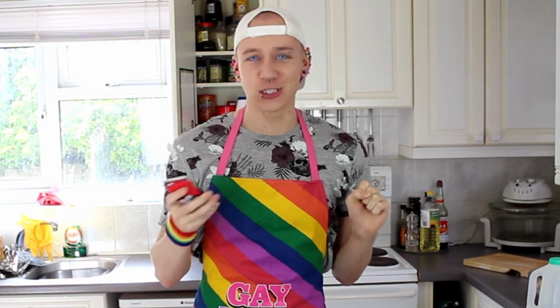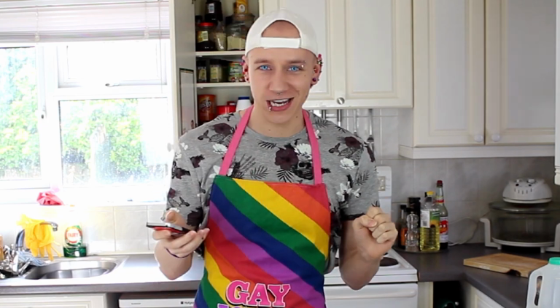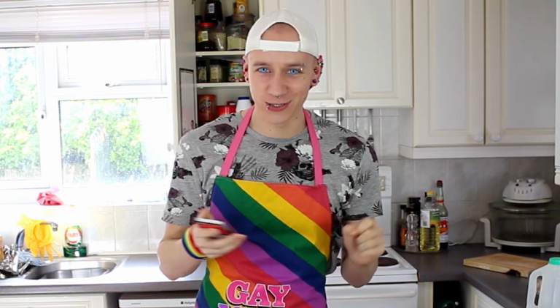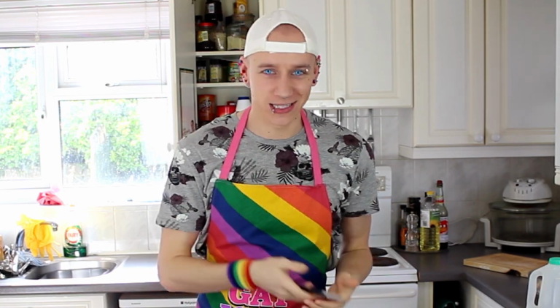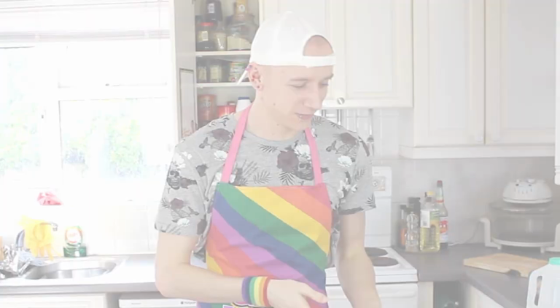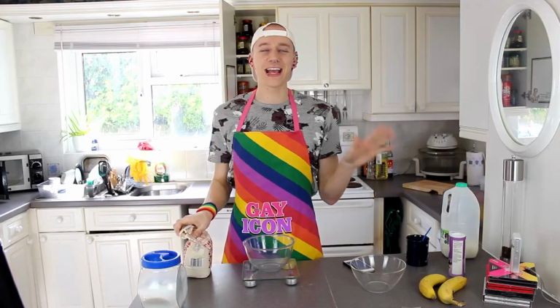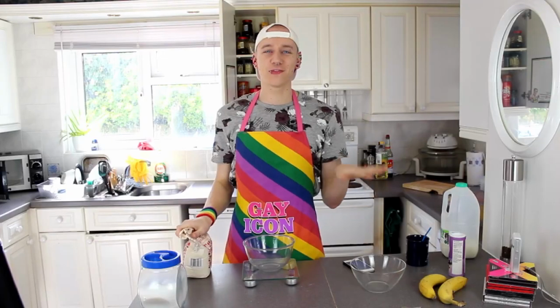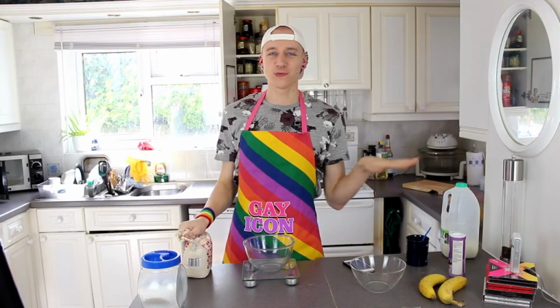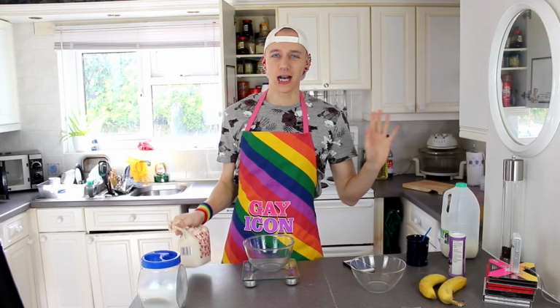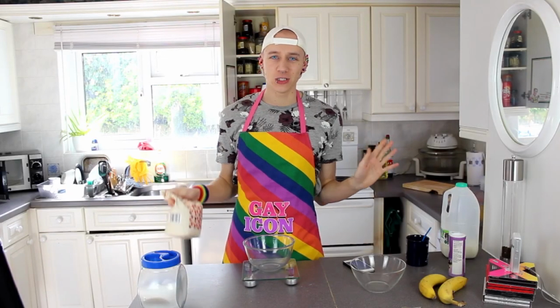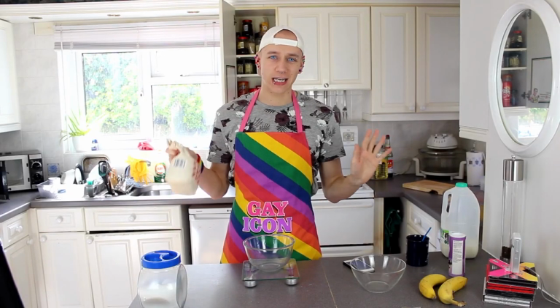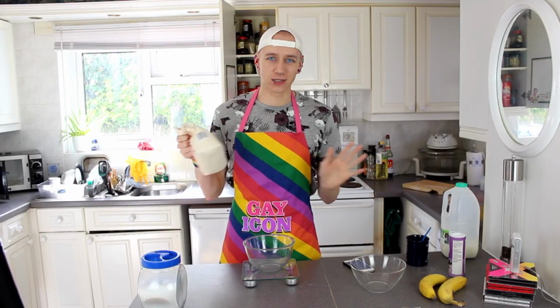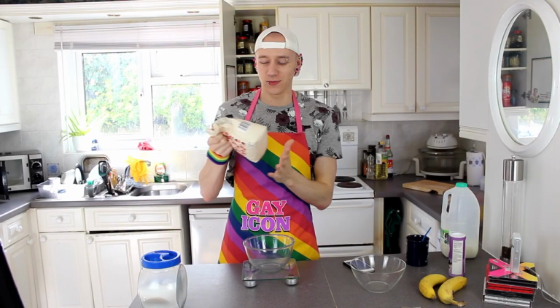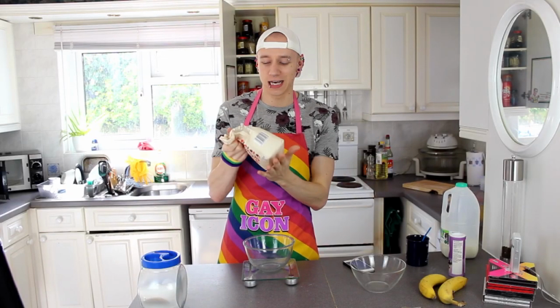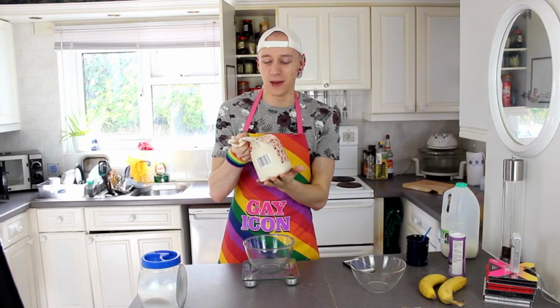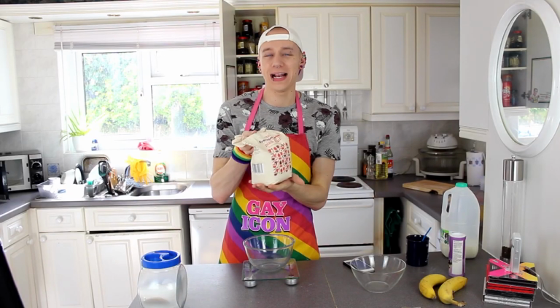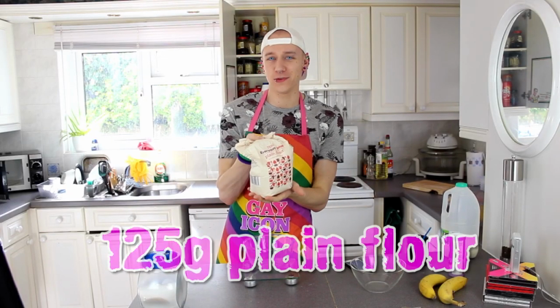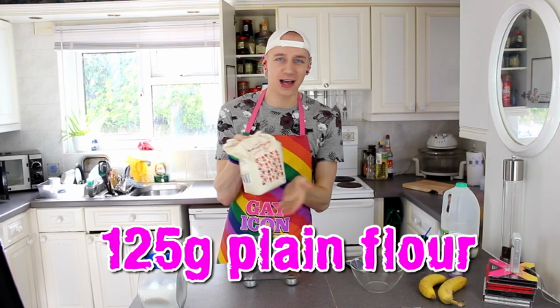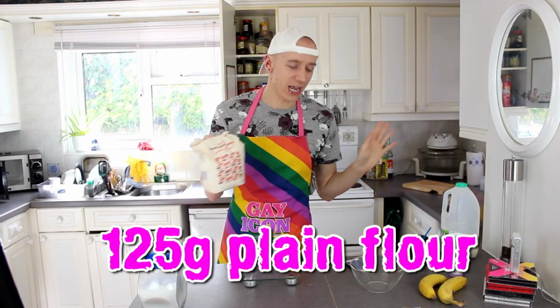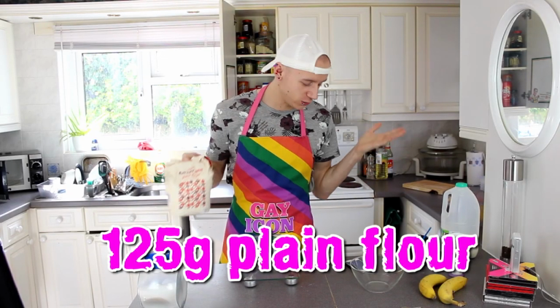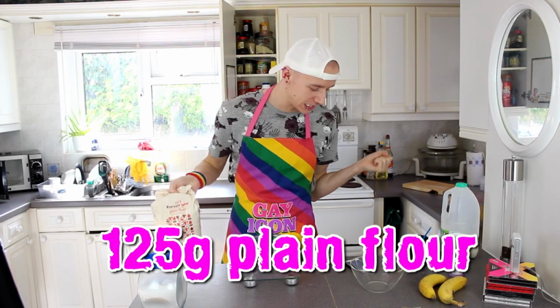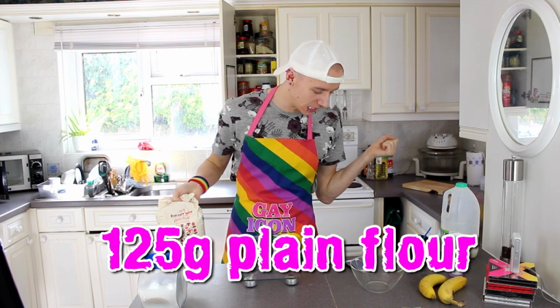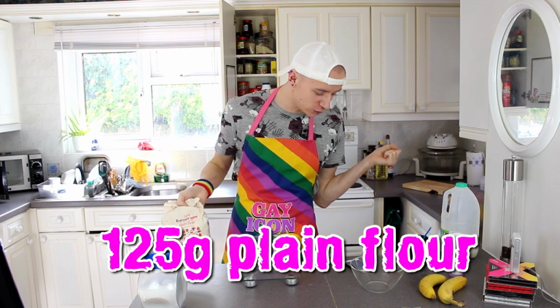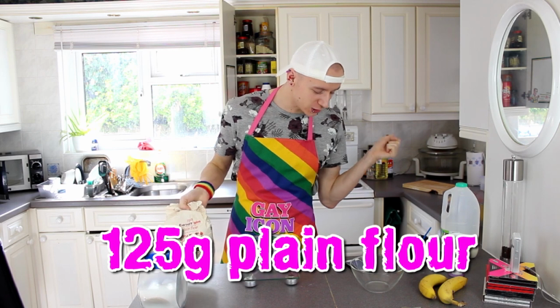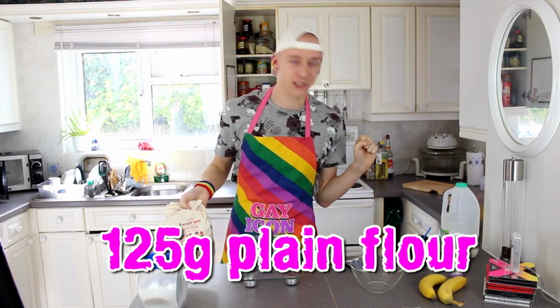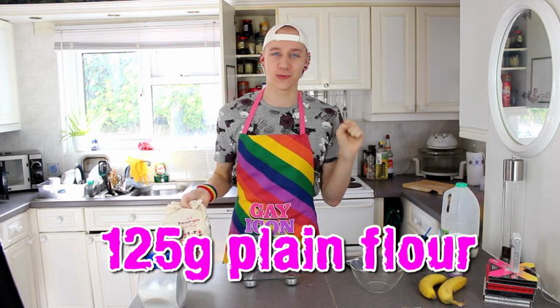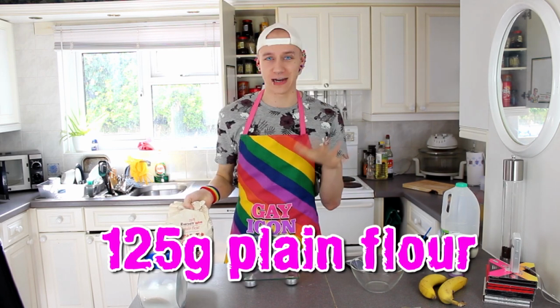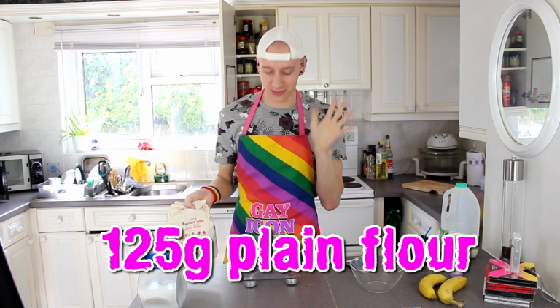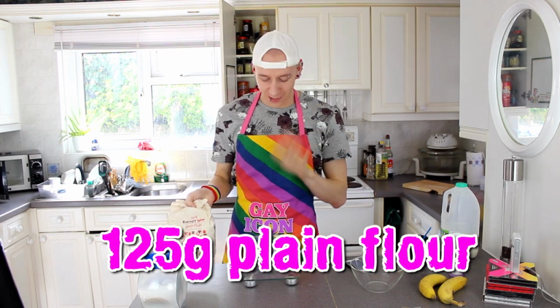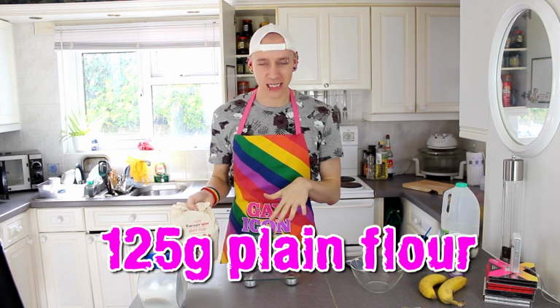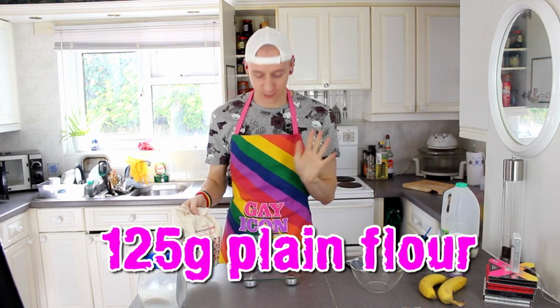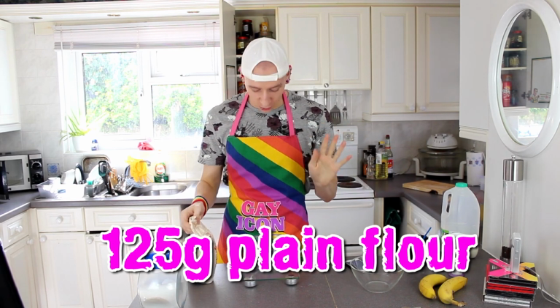So first of all guys, you need to get yourself some plain flour. You need 125 grams — put it into the bowl.